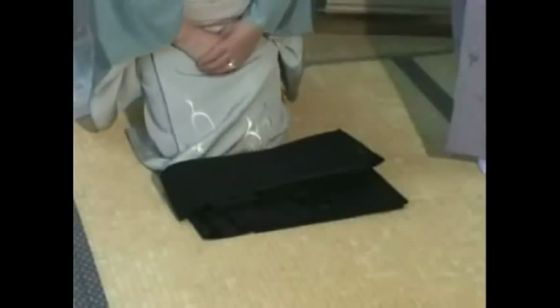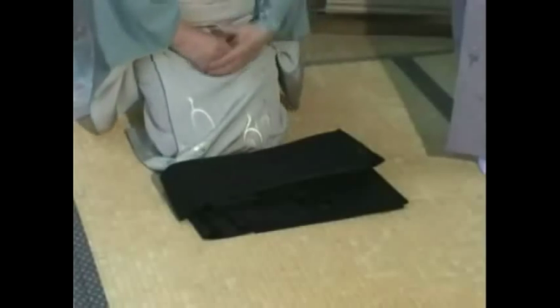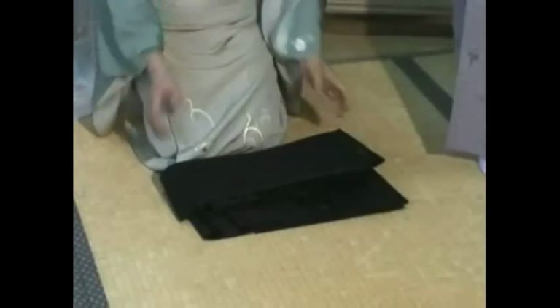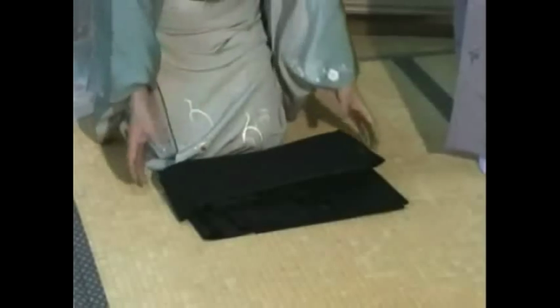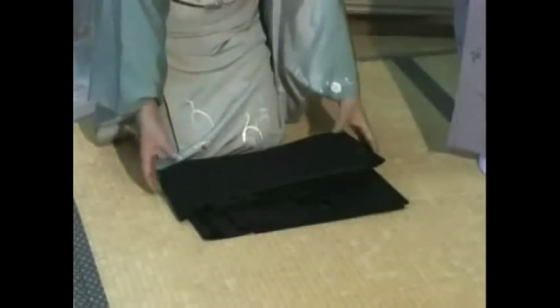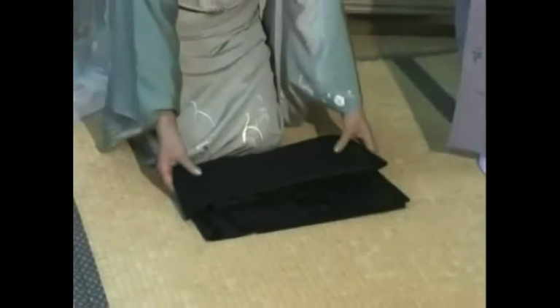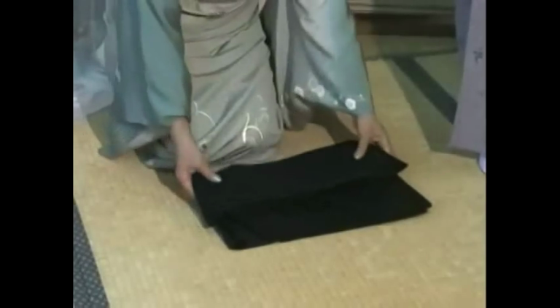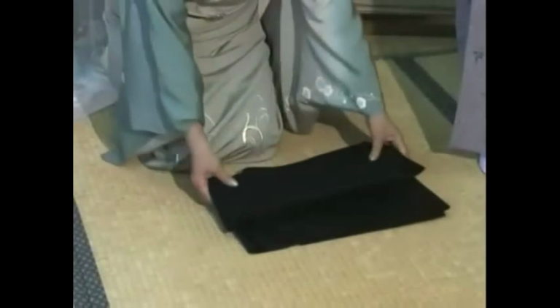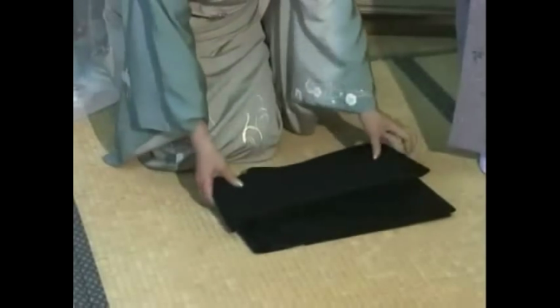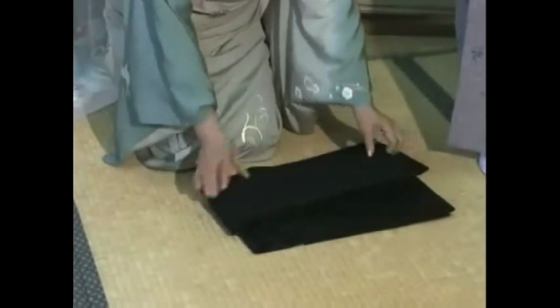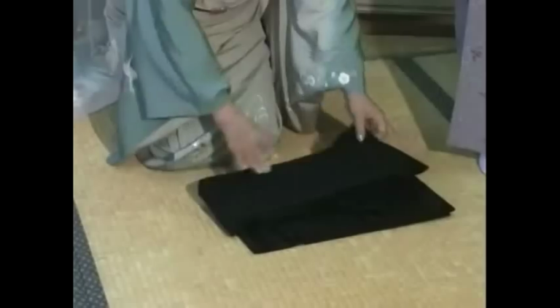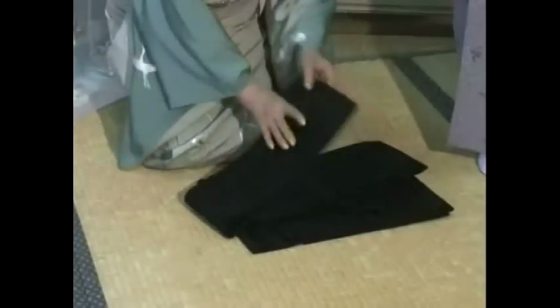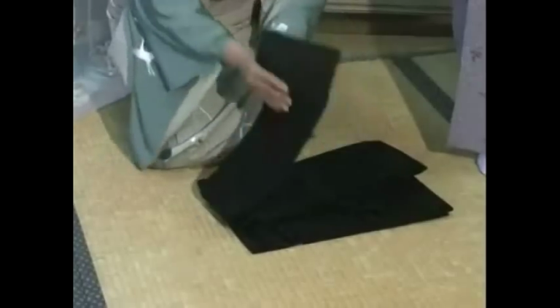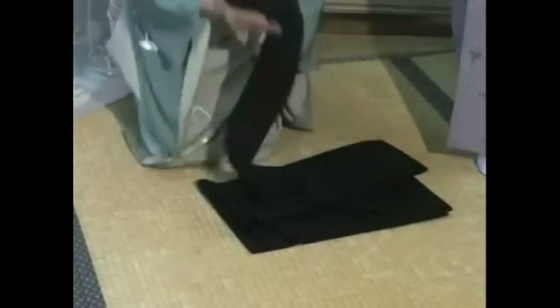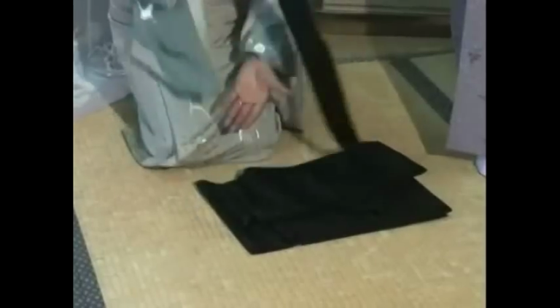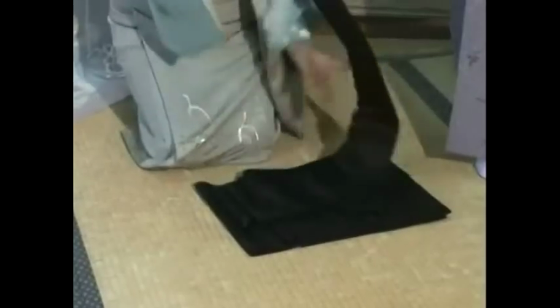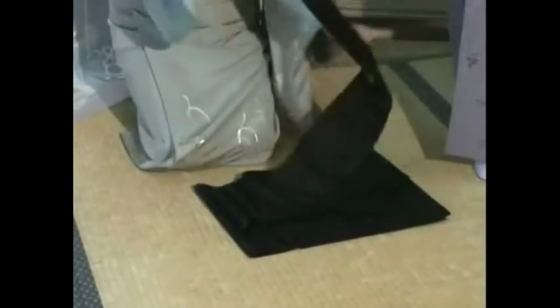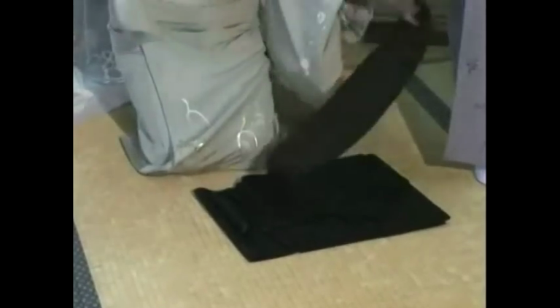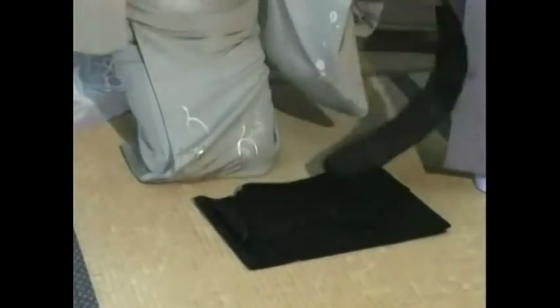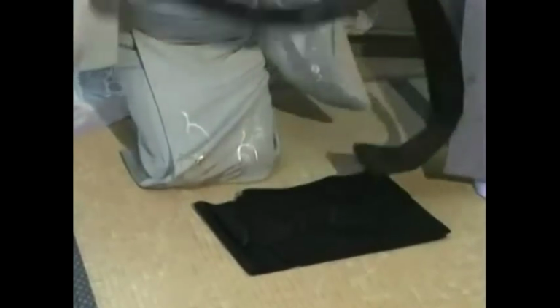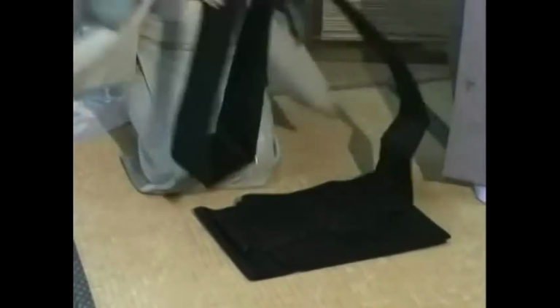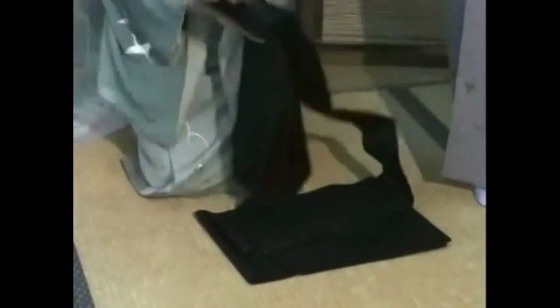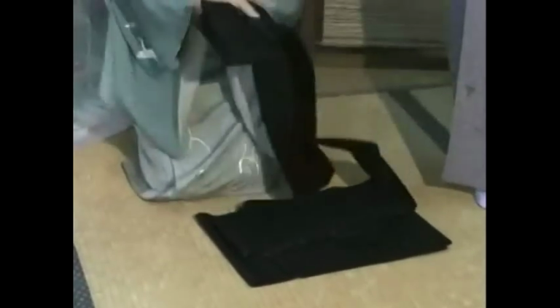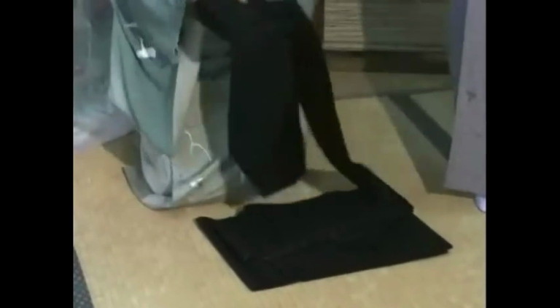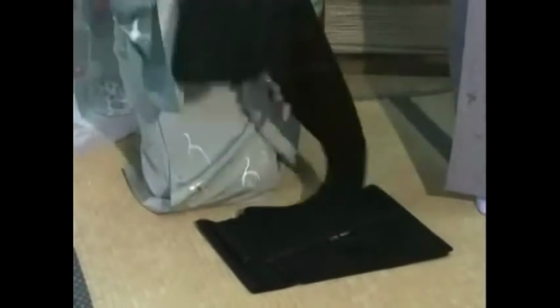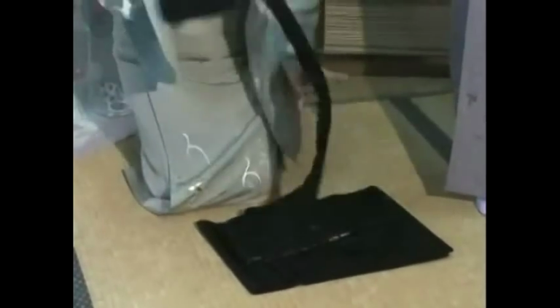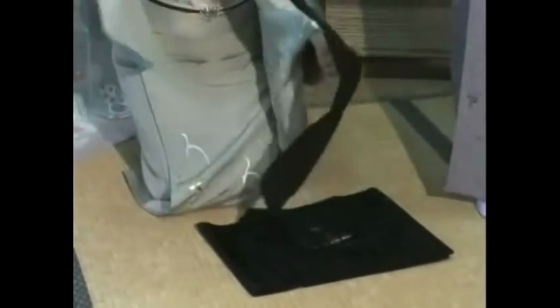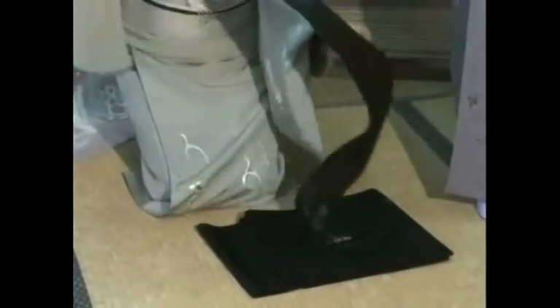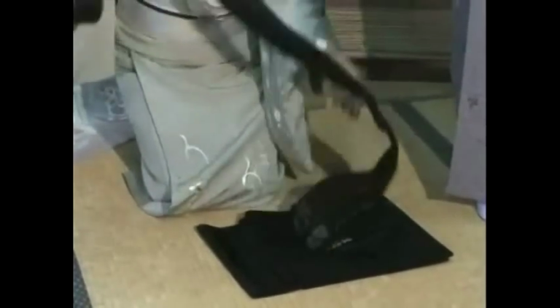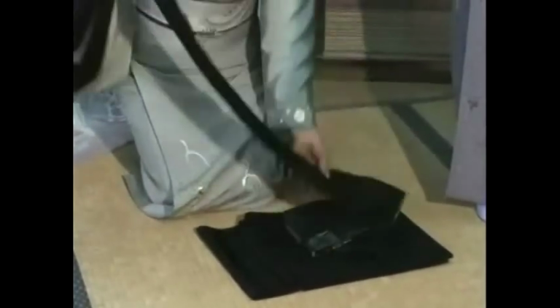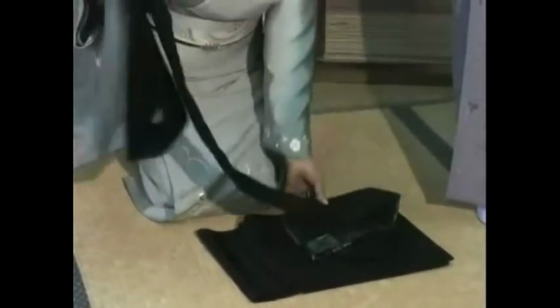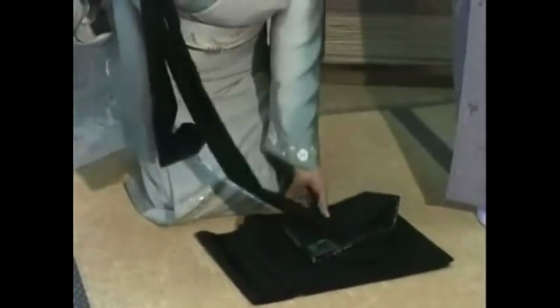First, fold one side of the obi in half like this. This part of the obi is called tesaki.